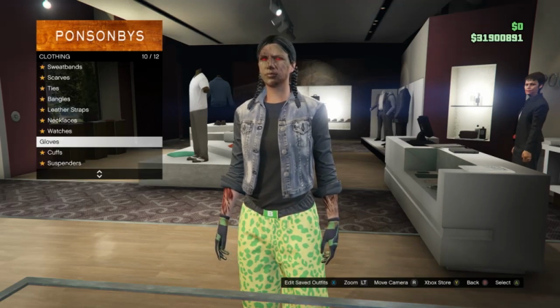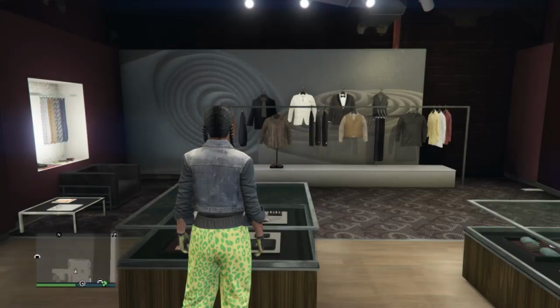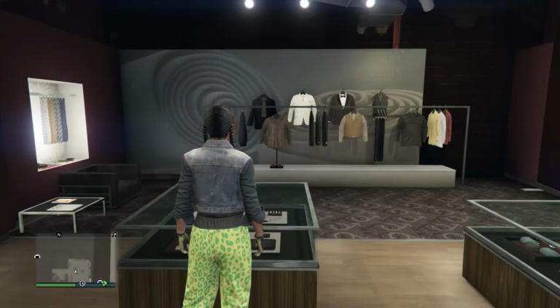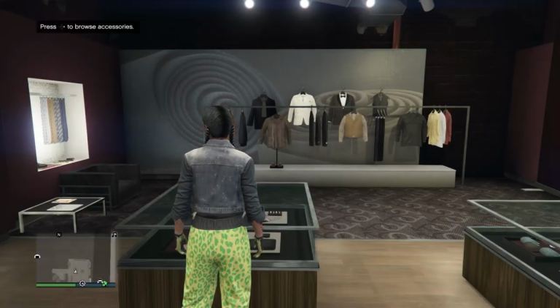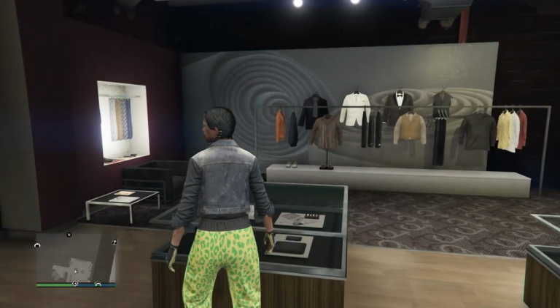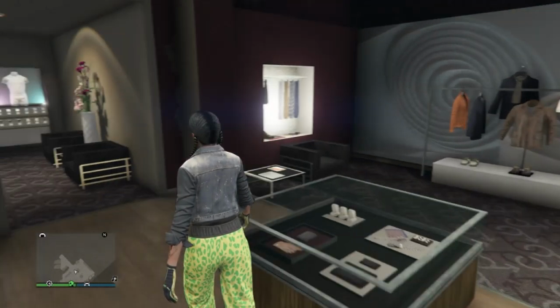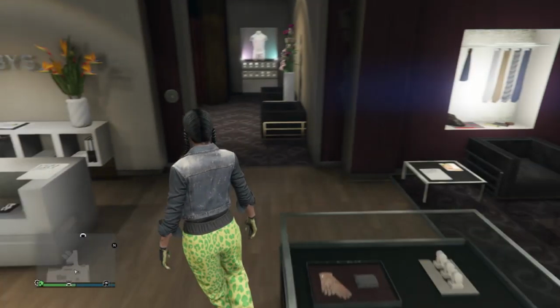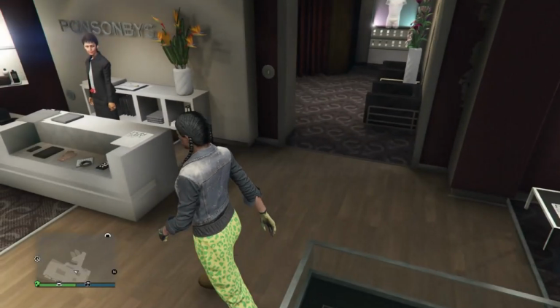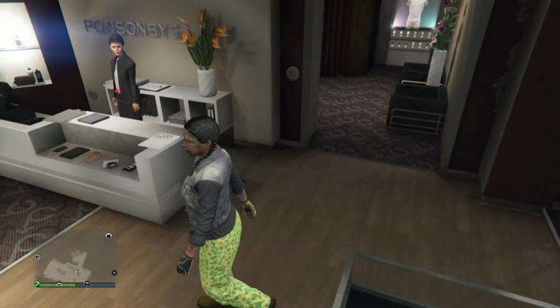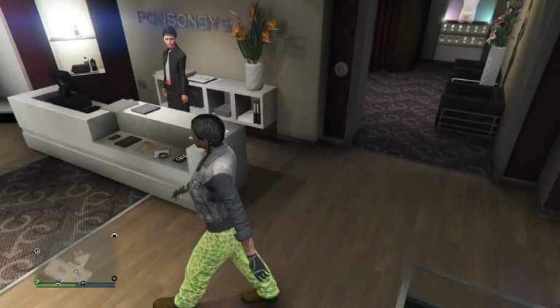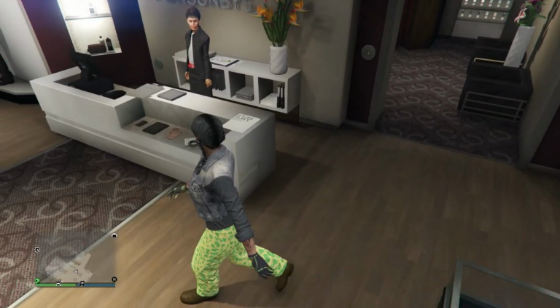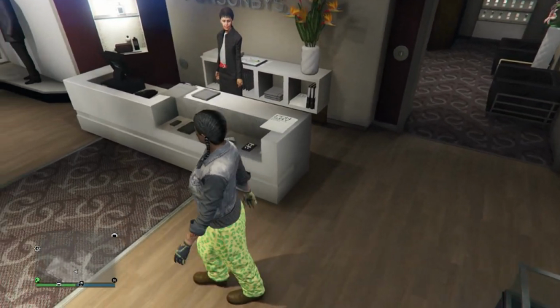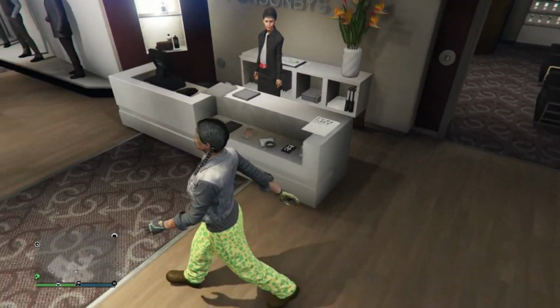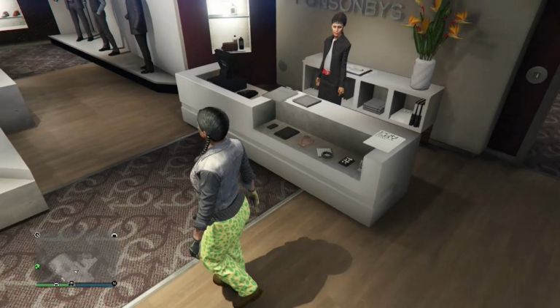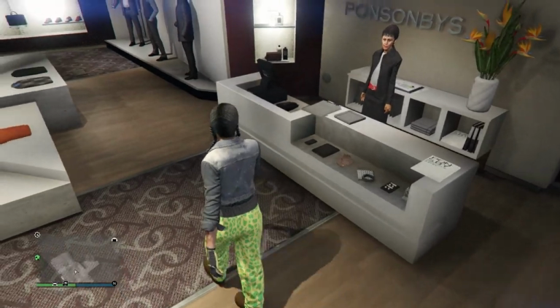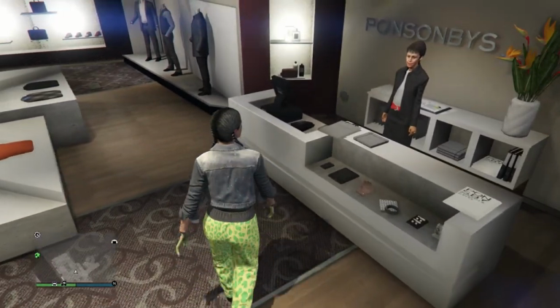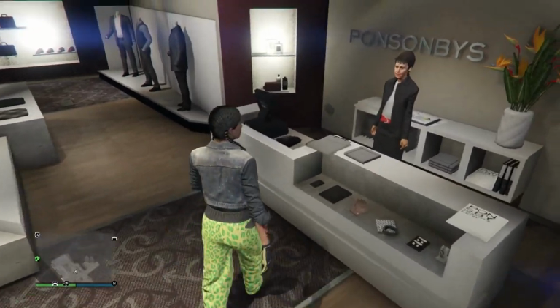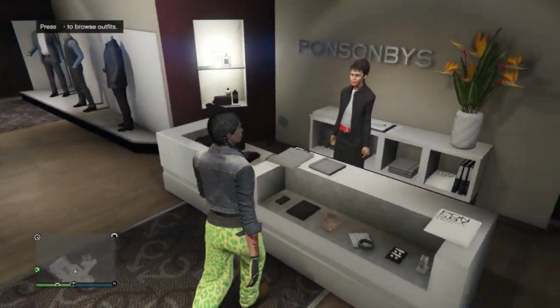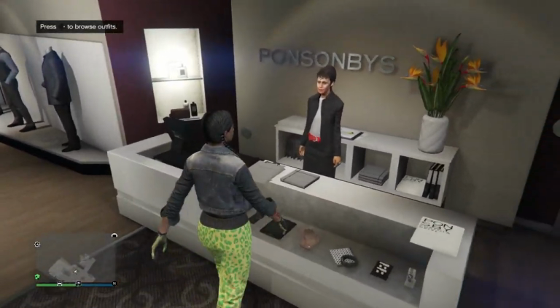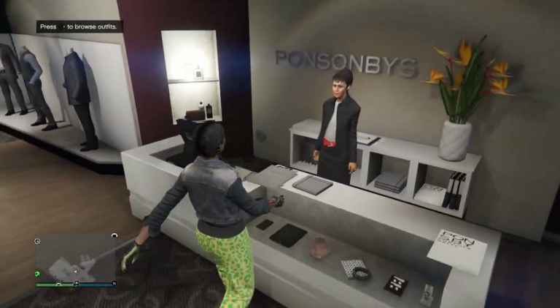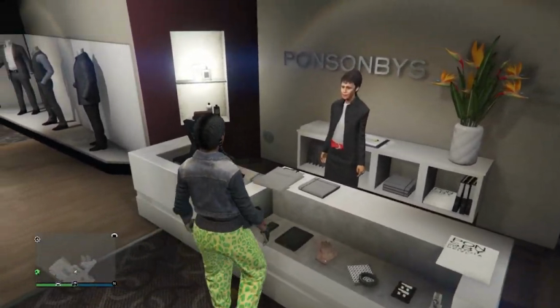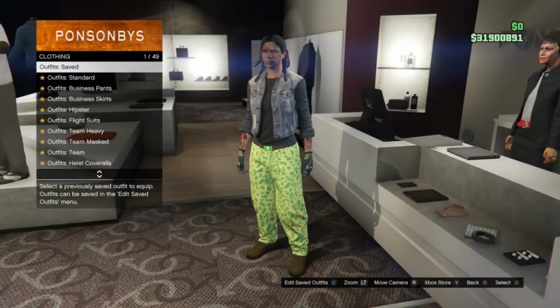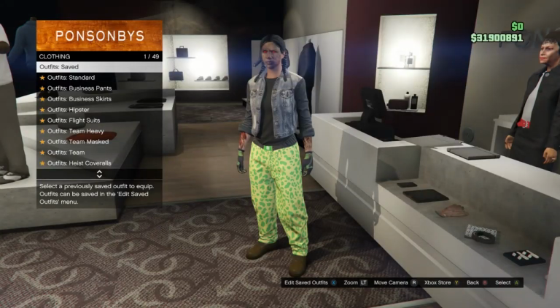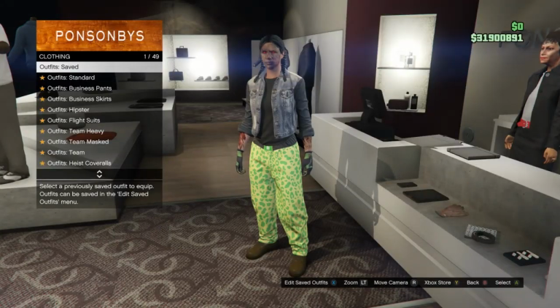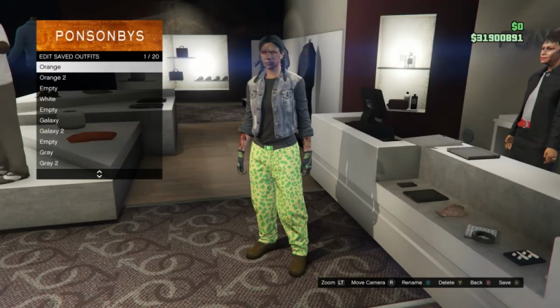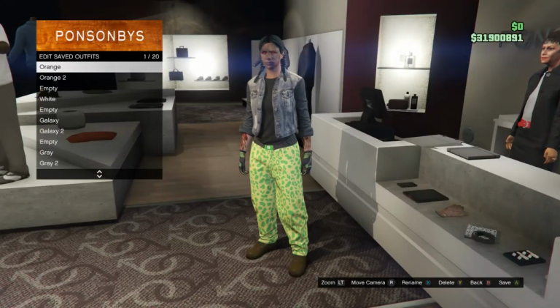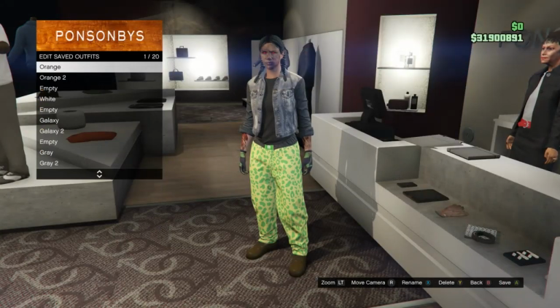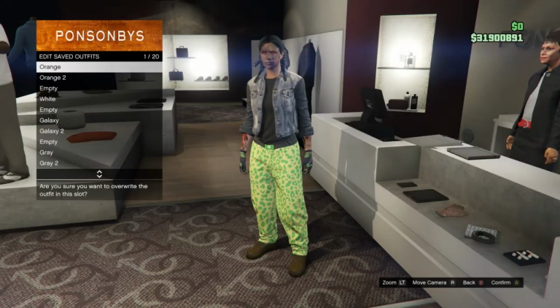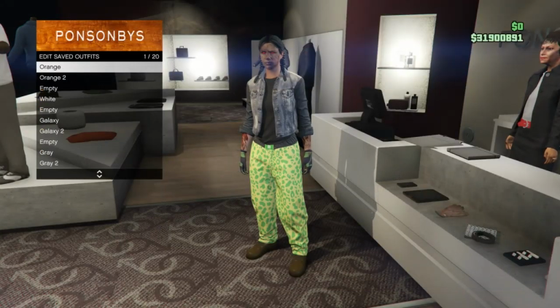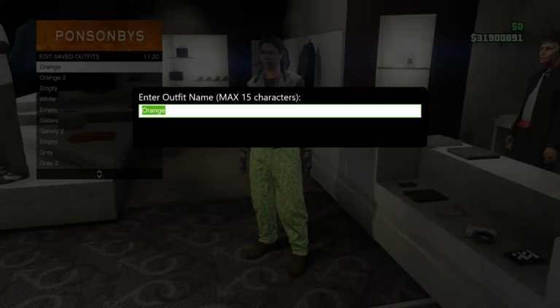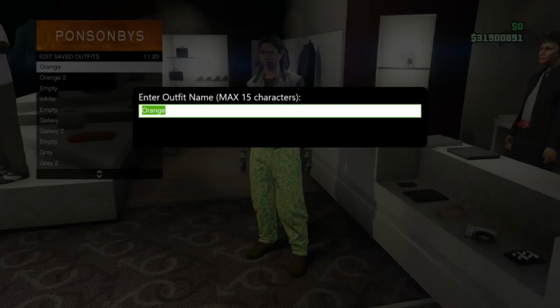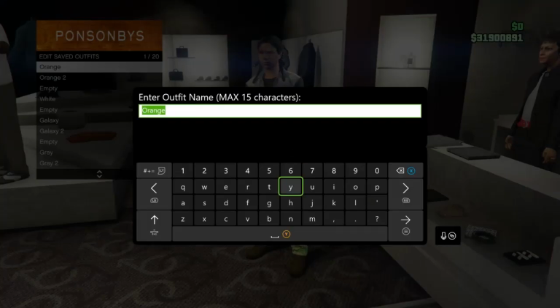Head over to accessories, scroll down to gloves on slot 10, and buy the light woodland armored on slot 32. After buying your accessories, go to the front counter and save this outfit on slot 1.